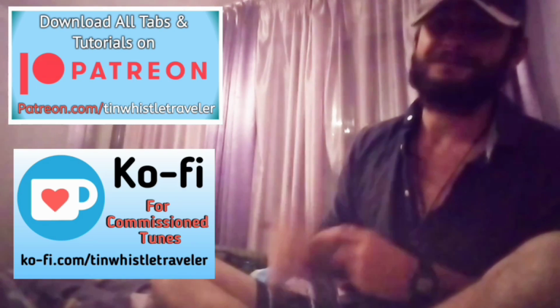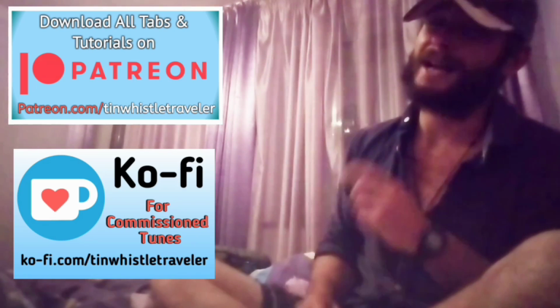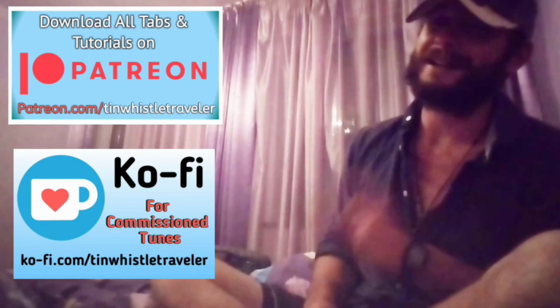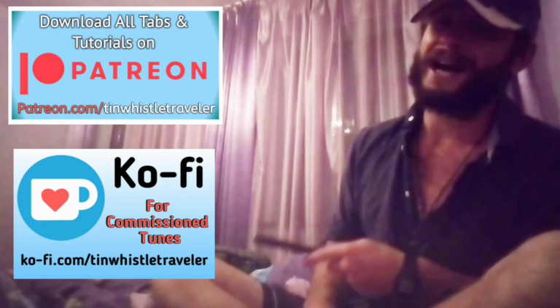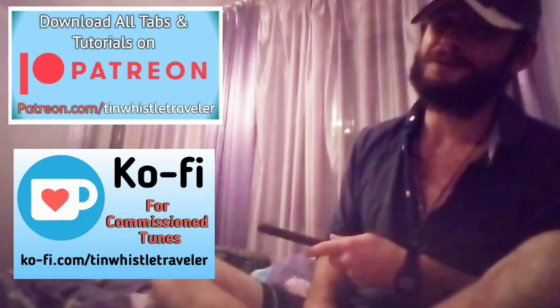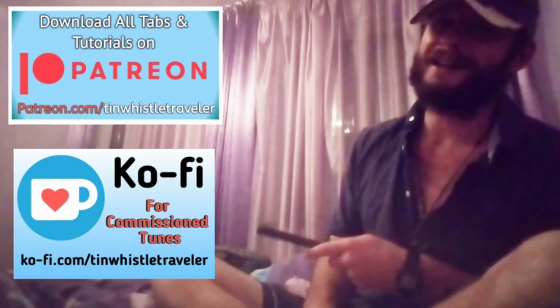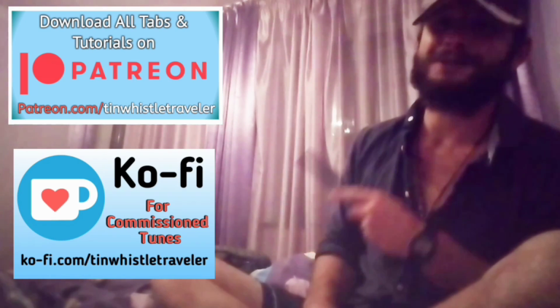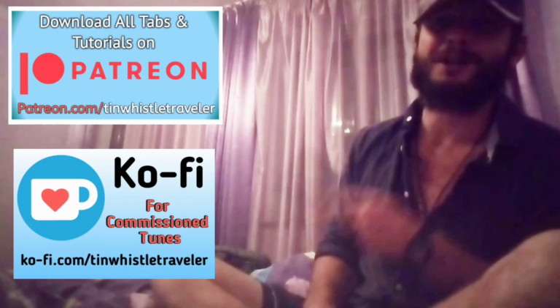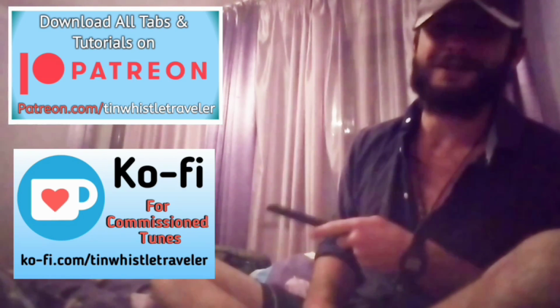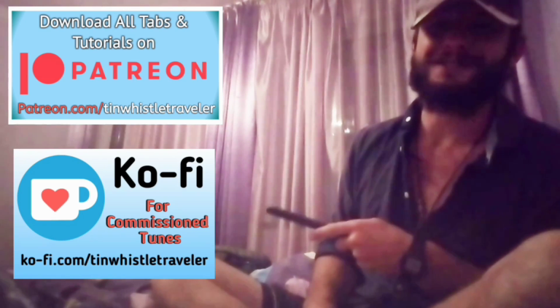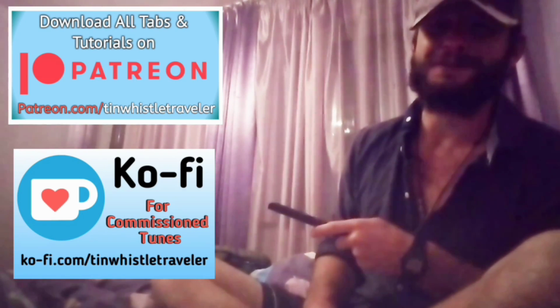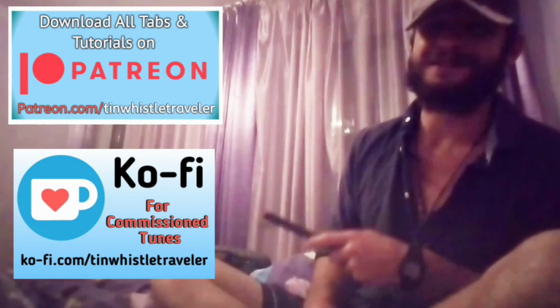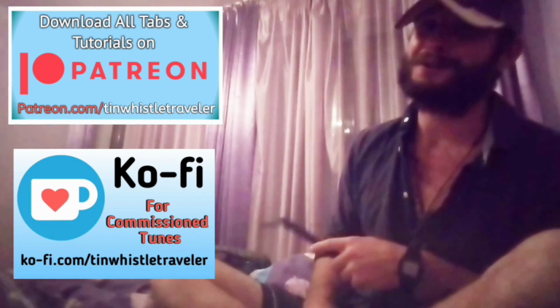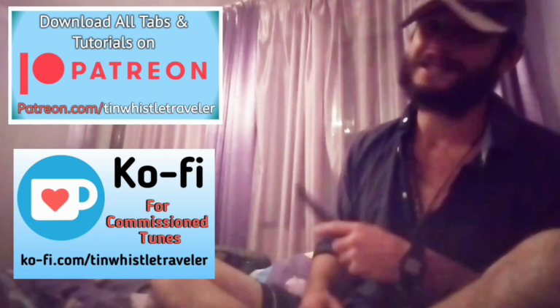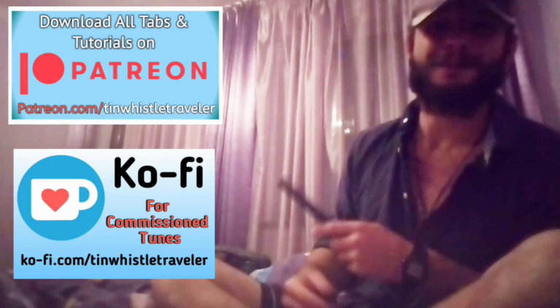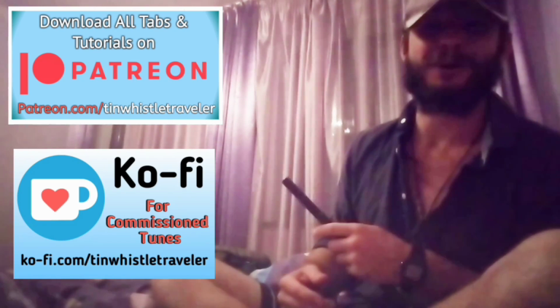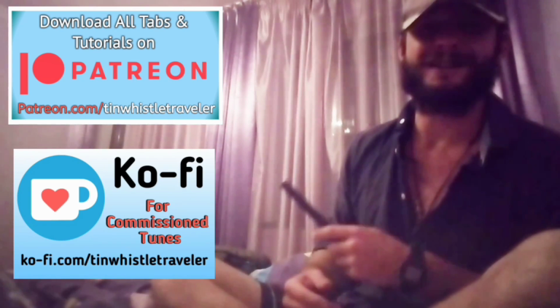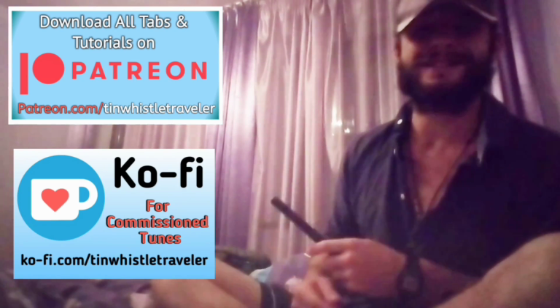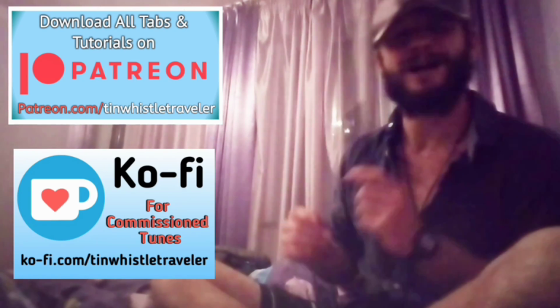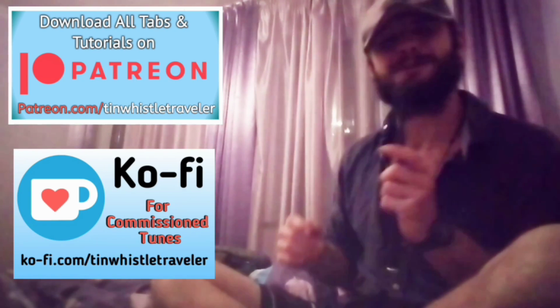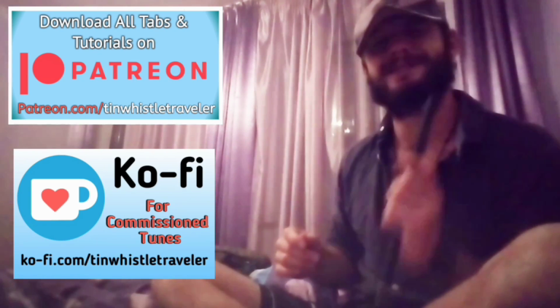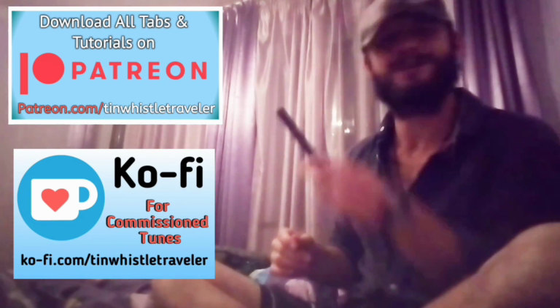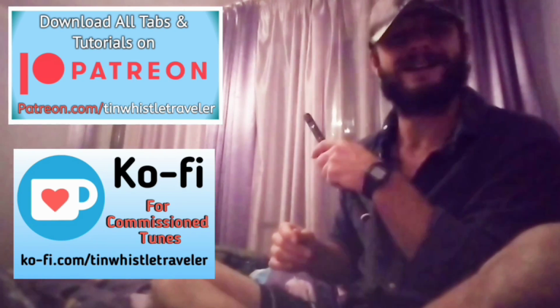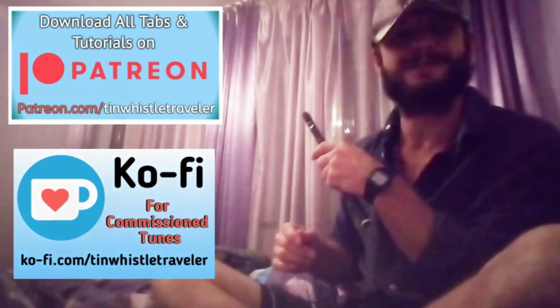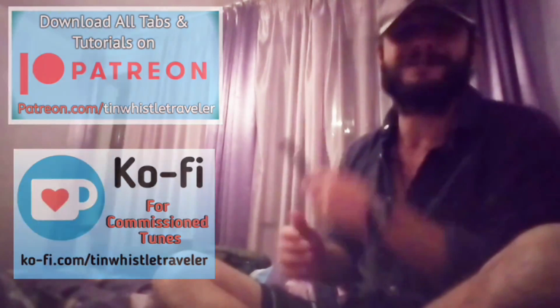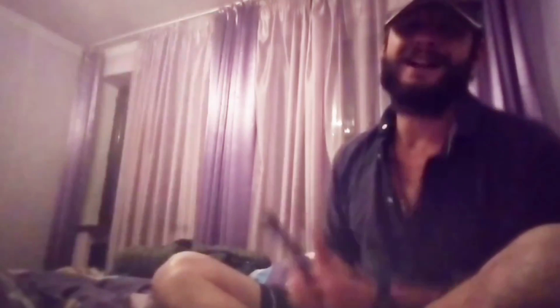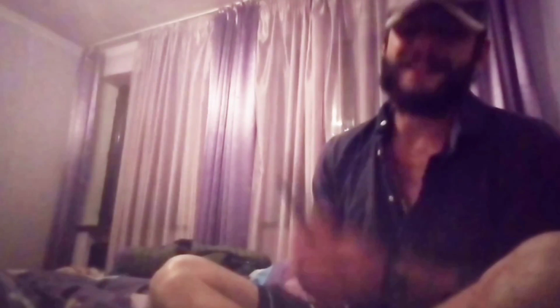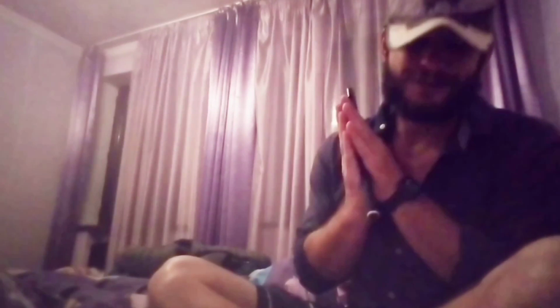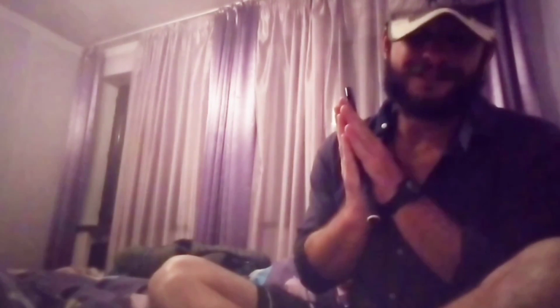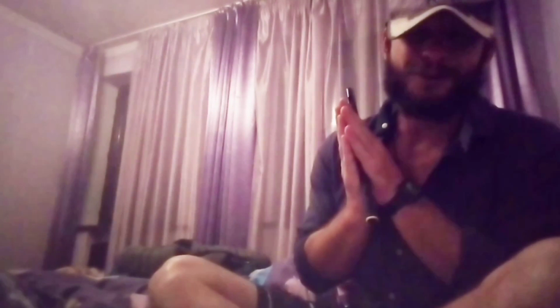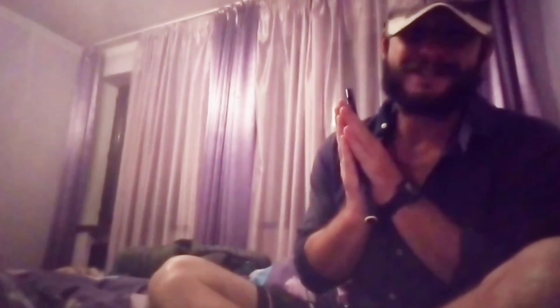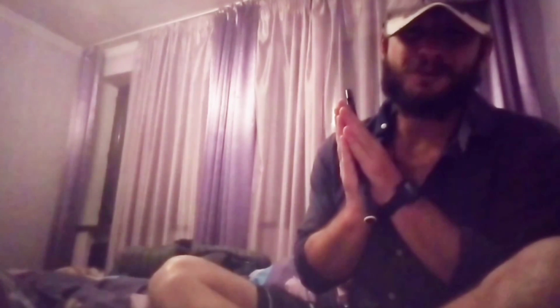And on my Ko-fi page, I do commission tunes, so send me a request and I will see what I can do. Thank you again for watching, everyone.